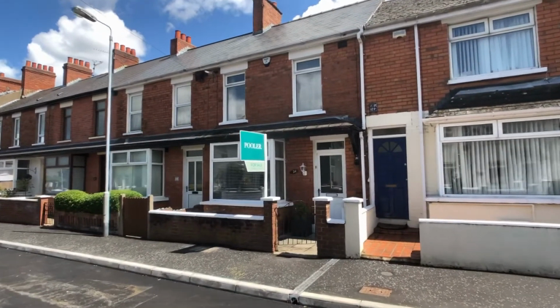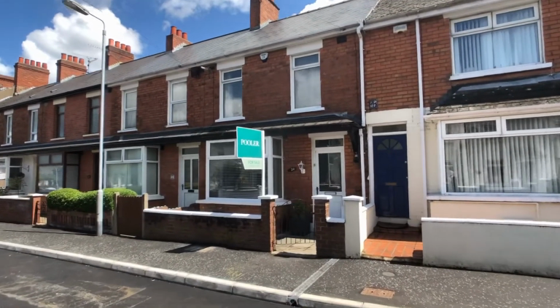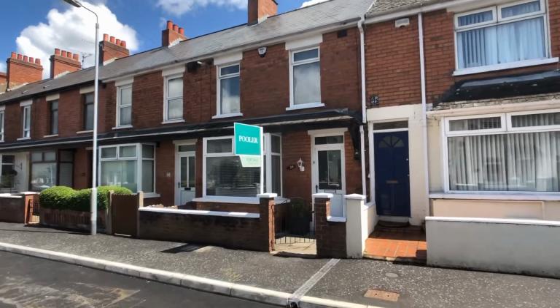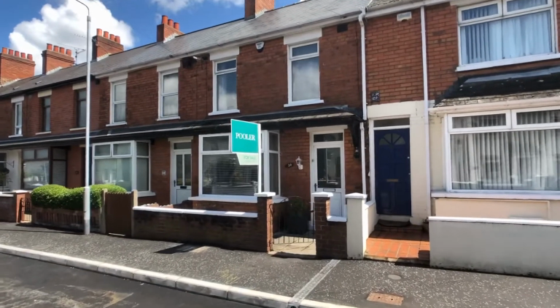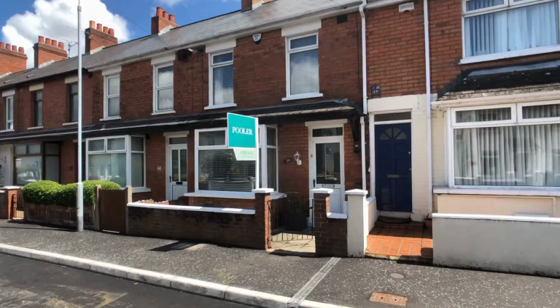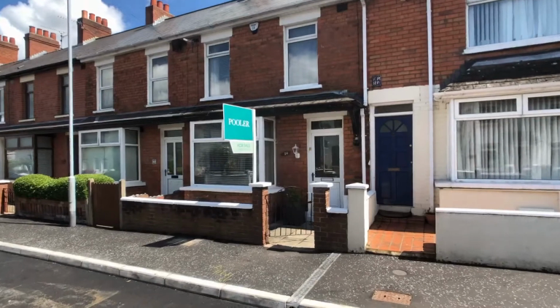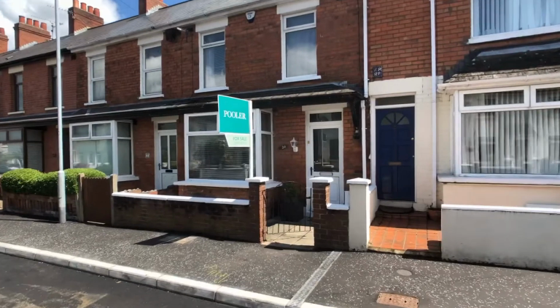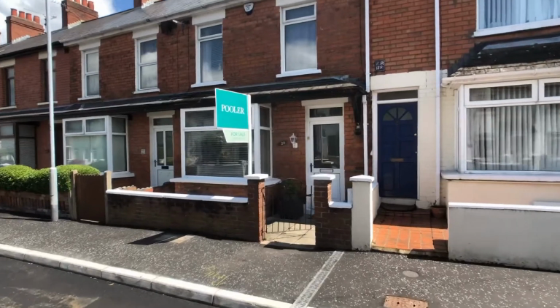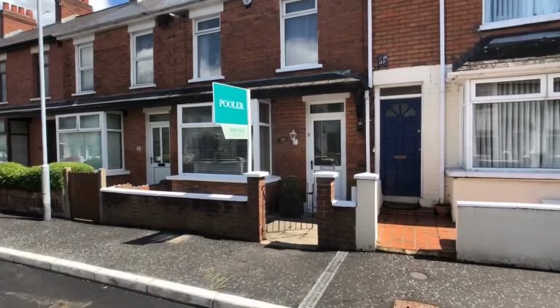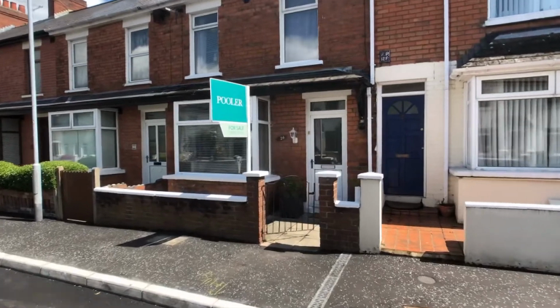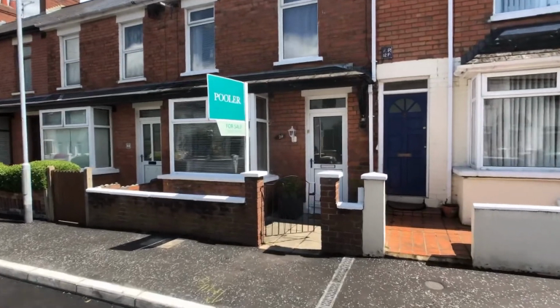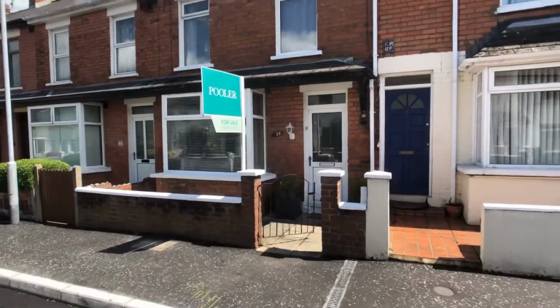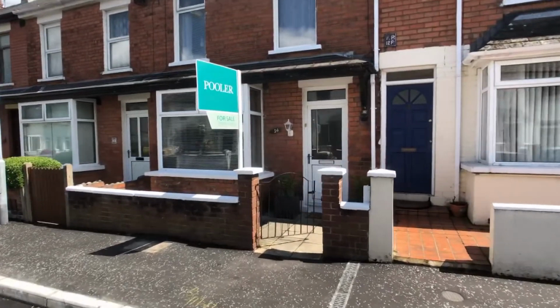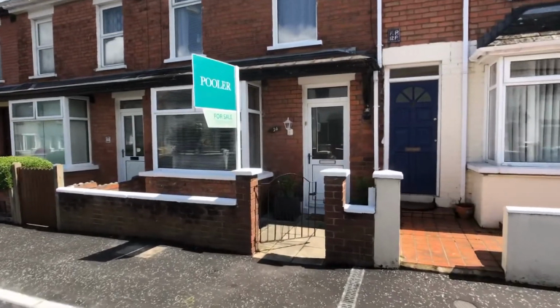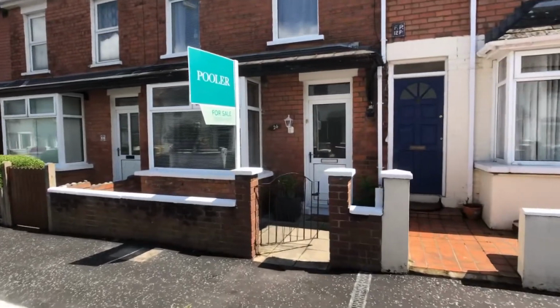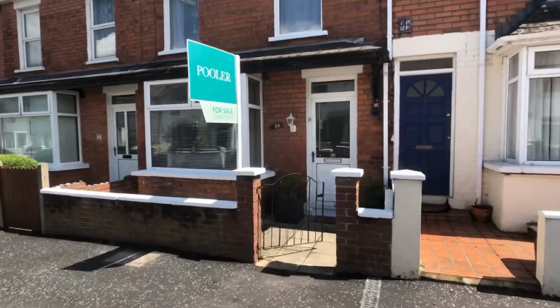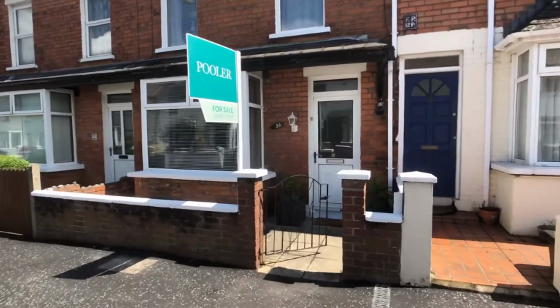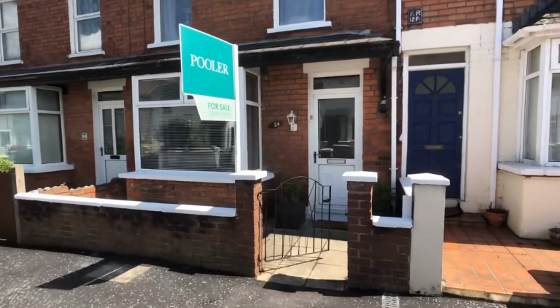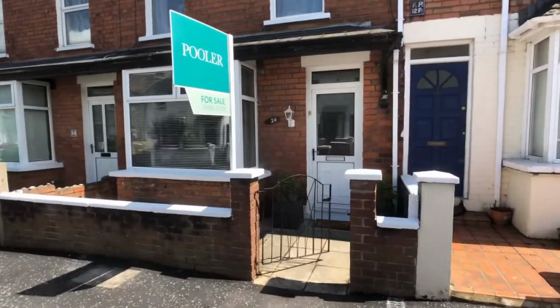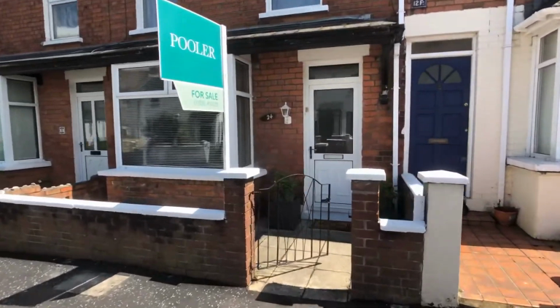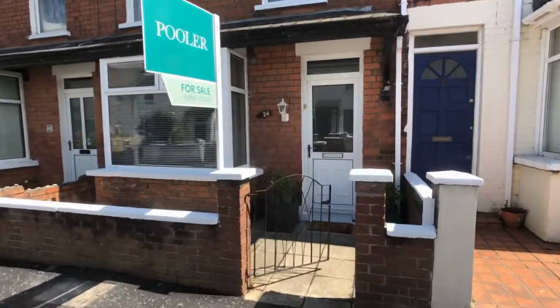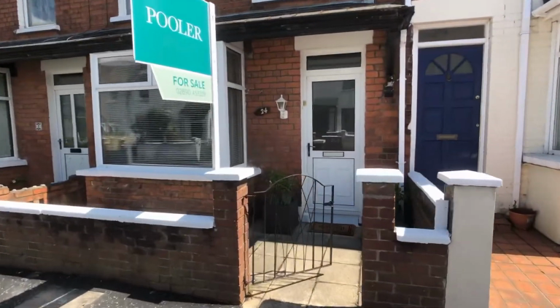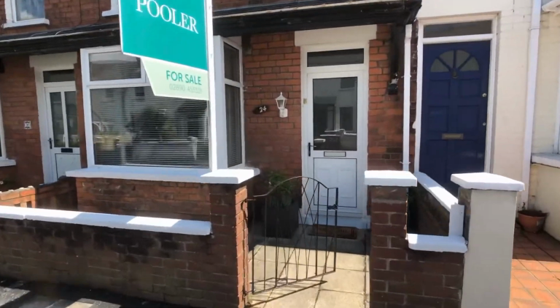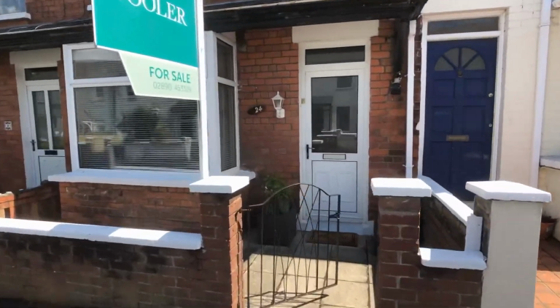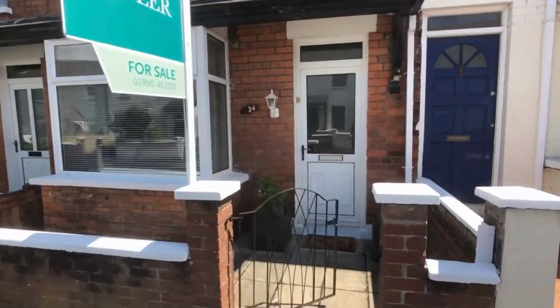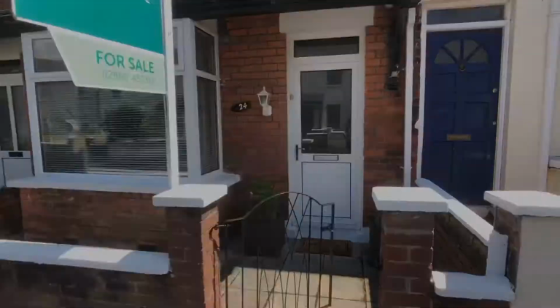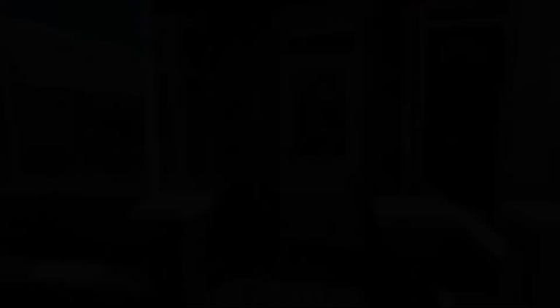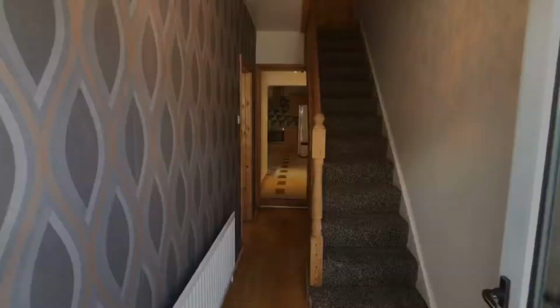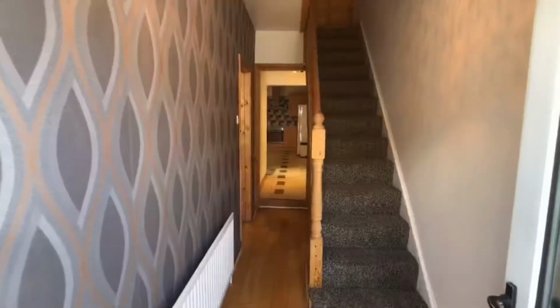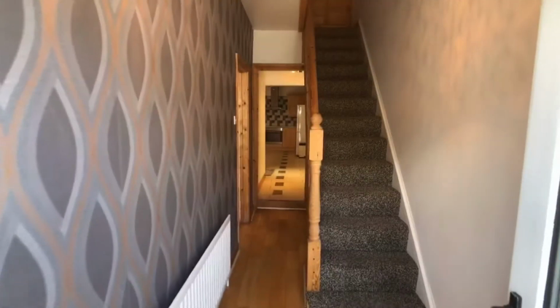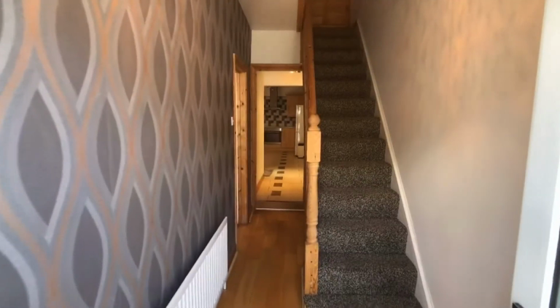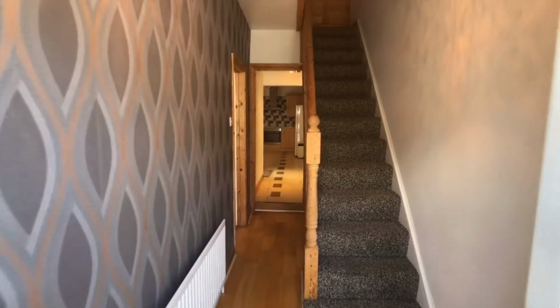So this is 24 Rannell Street, and it's a three-bedroom house. We'll go in and have a look inside.